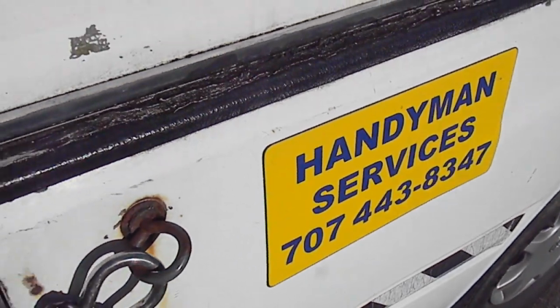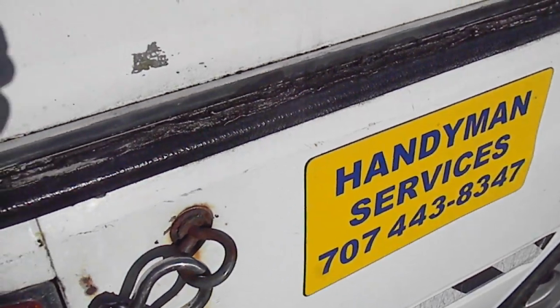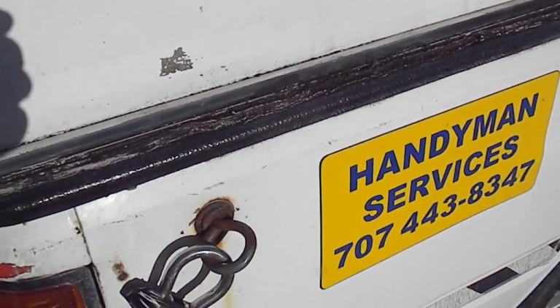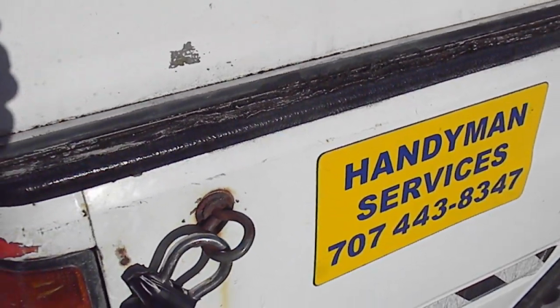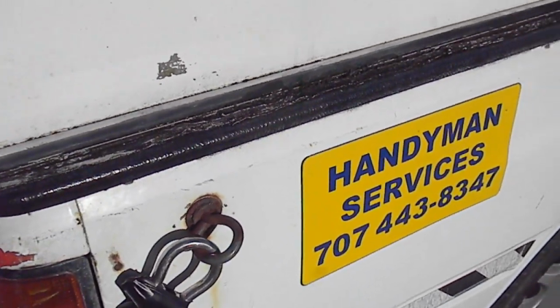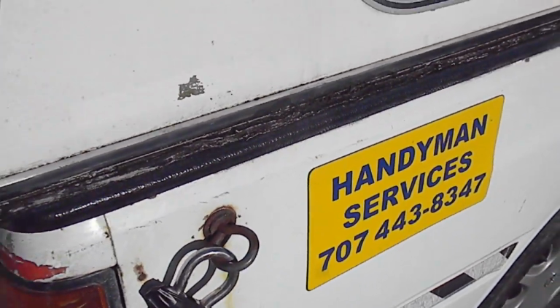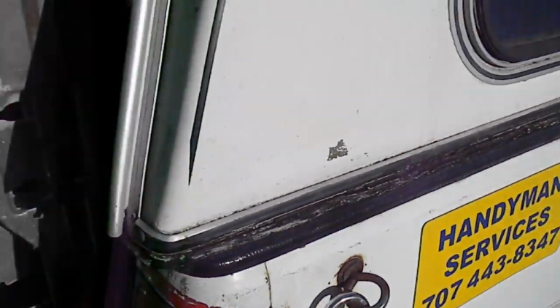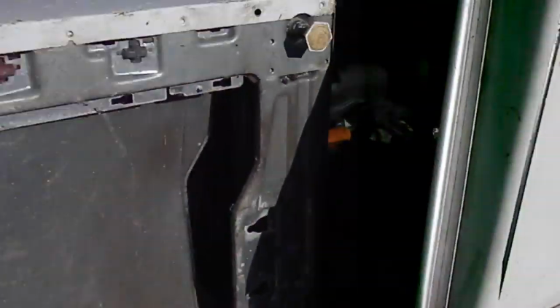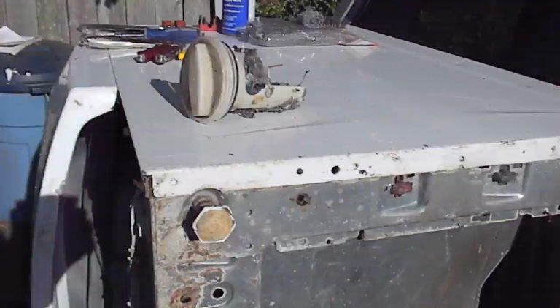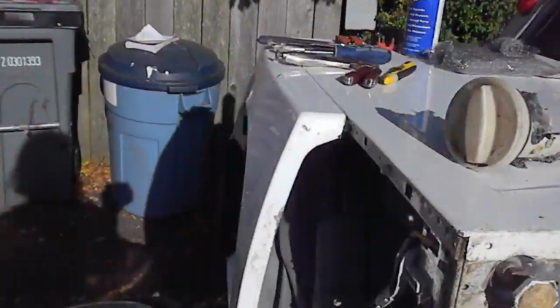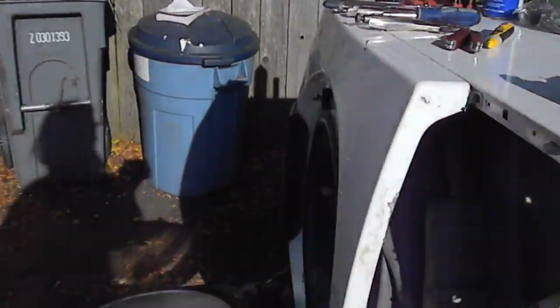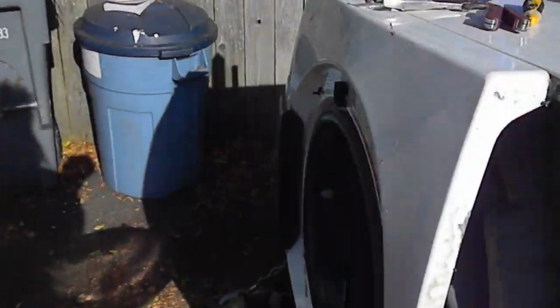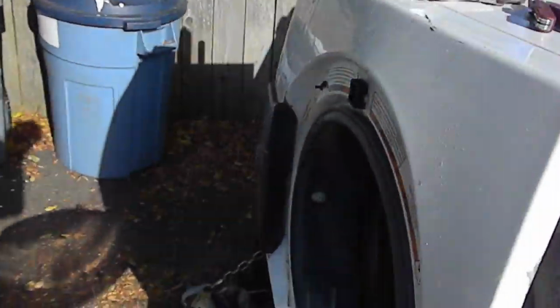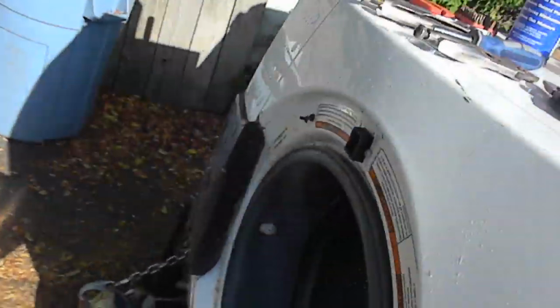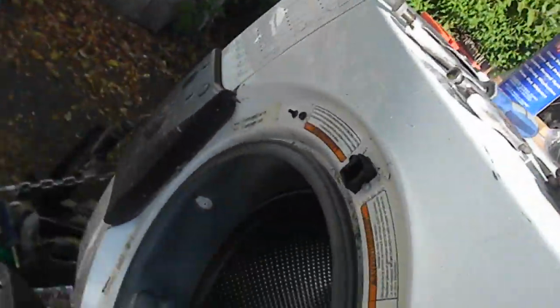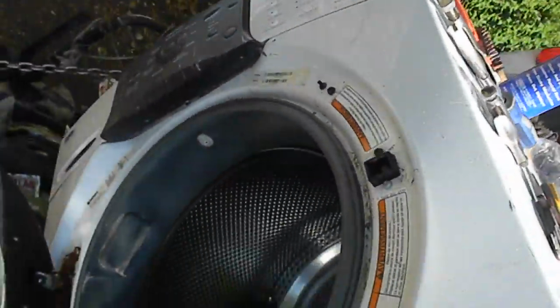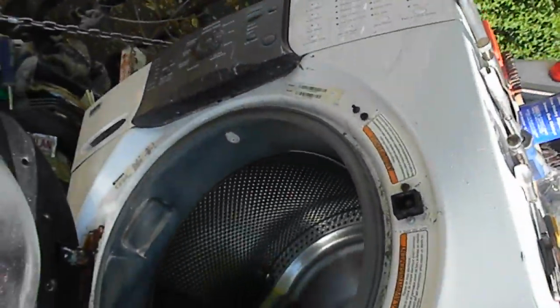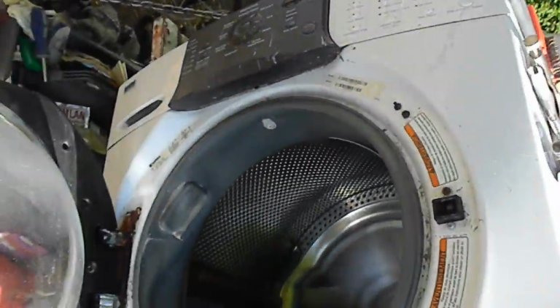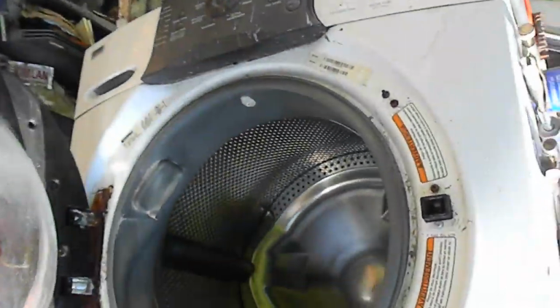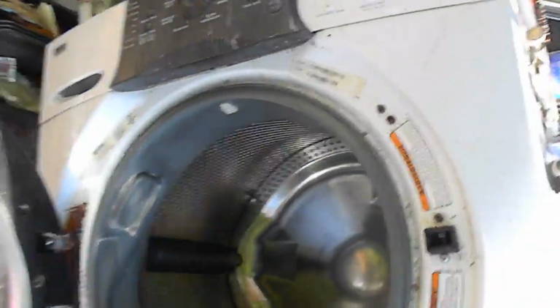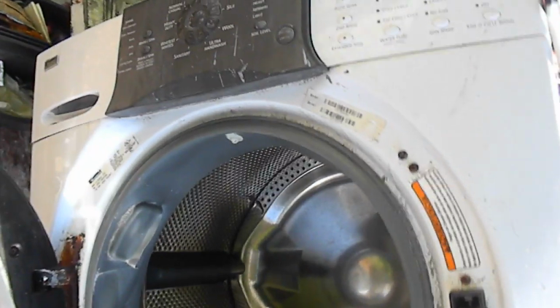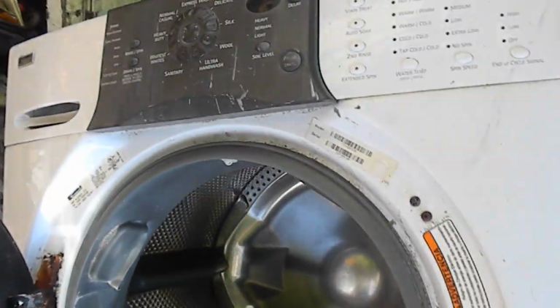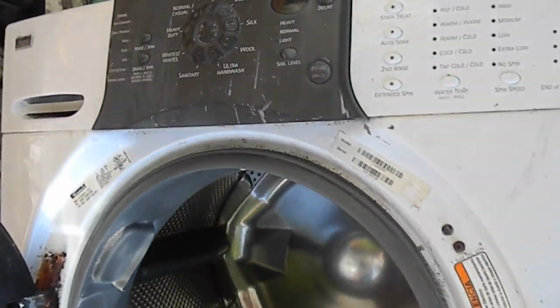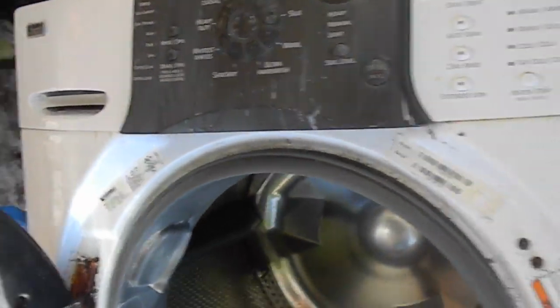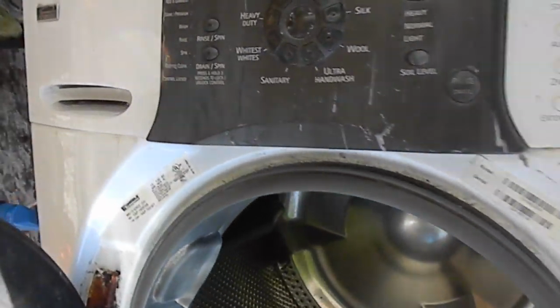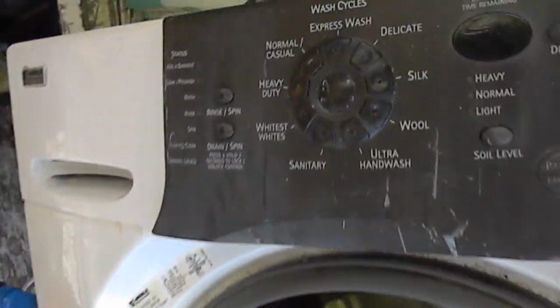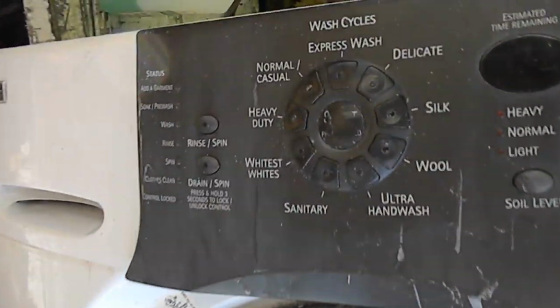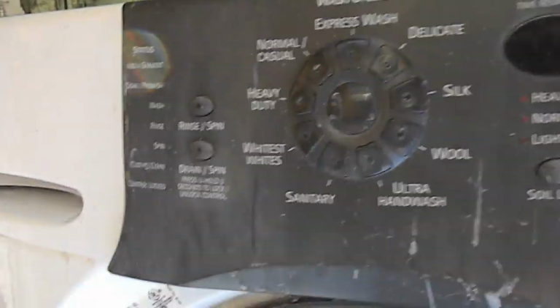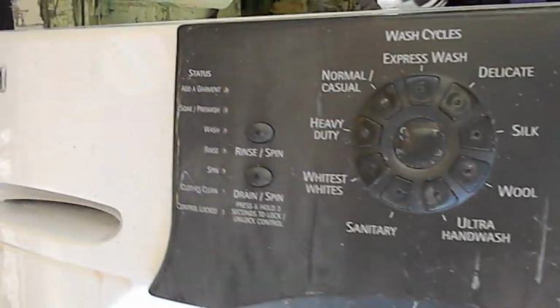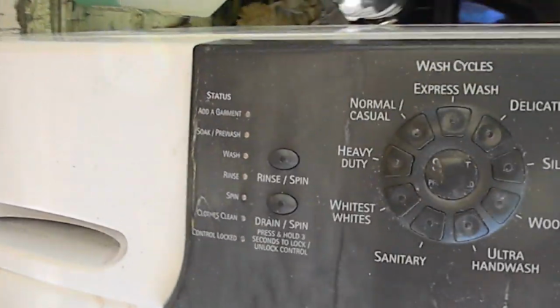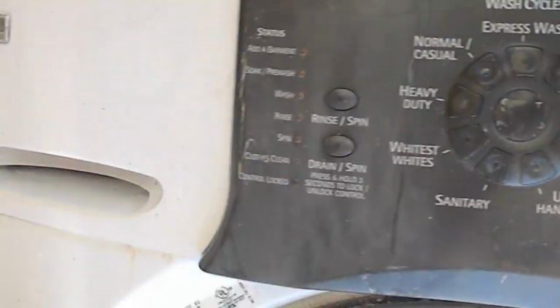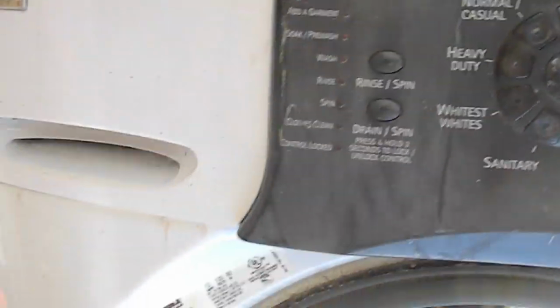Hi, it's Bill the Andyman. Today I'm working on a Kenmore Elite front loader.